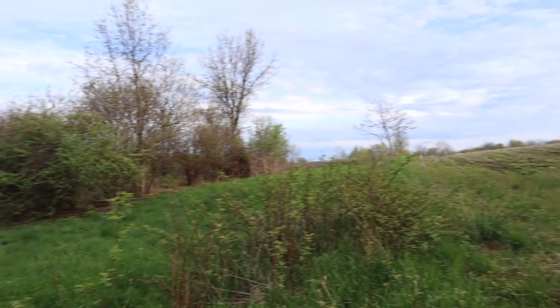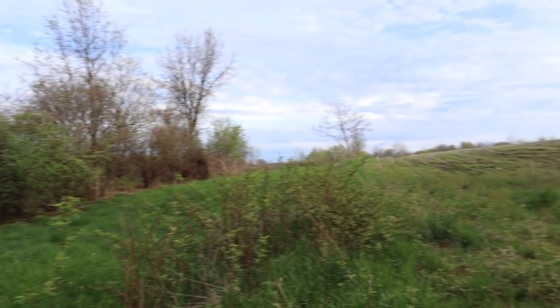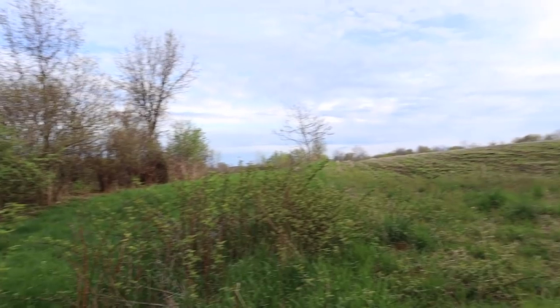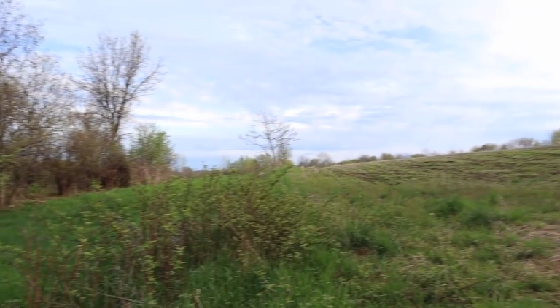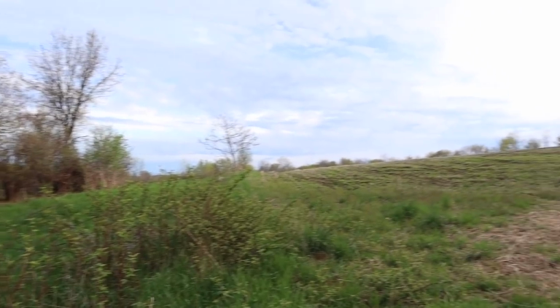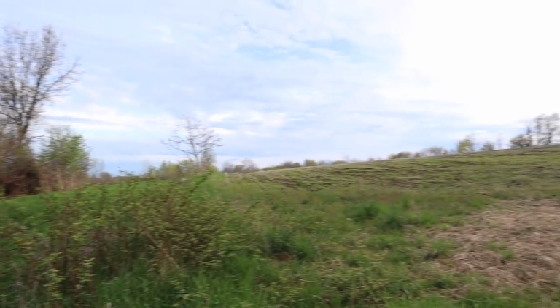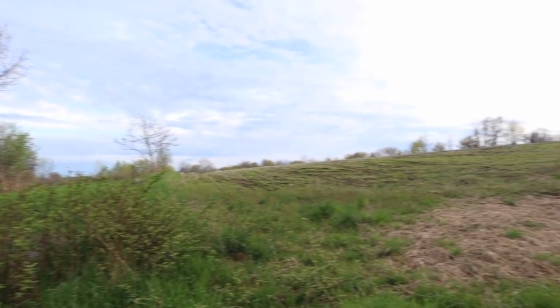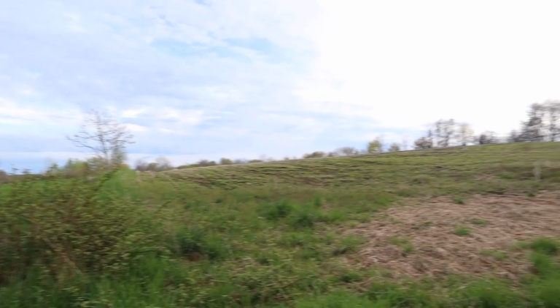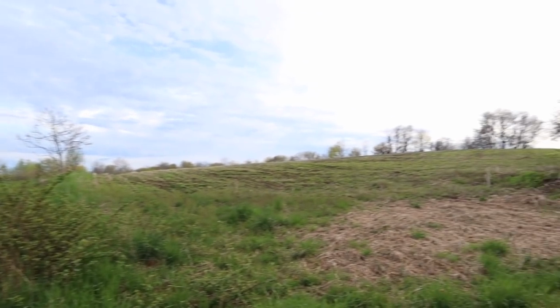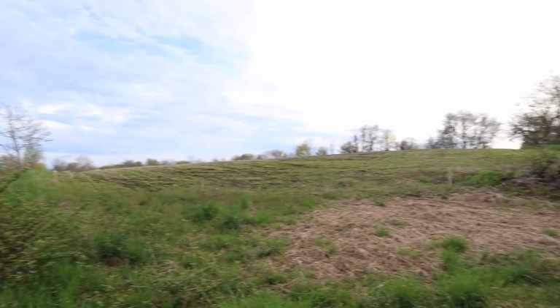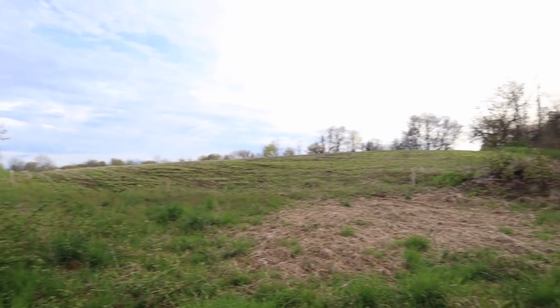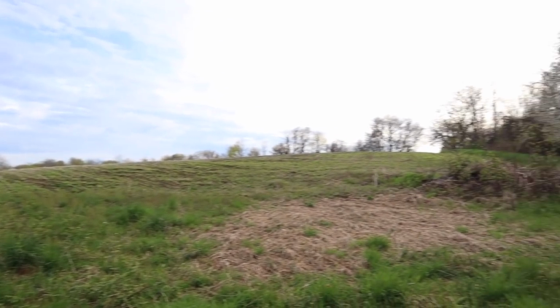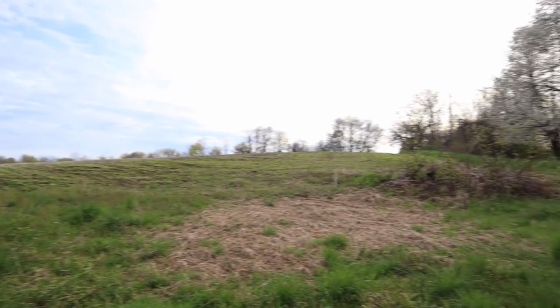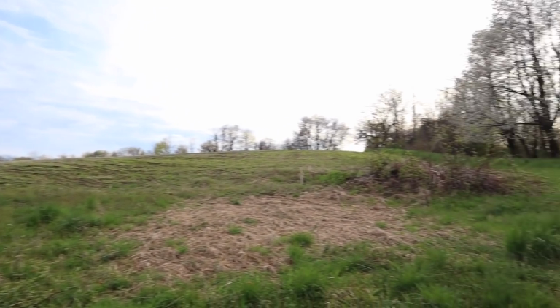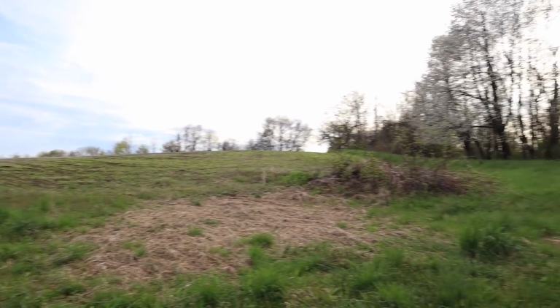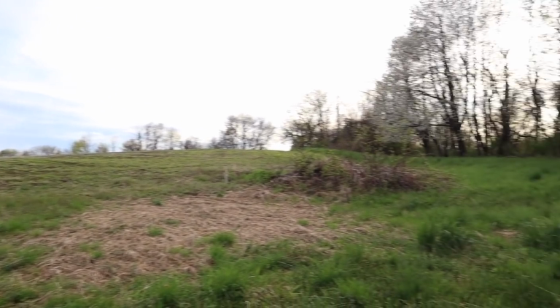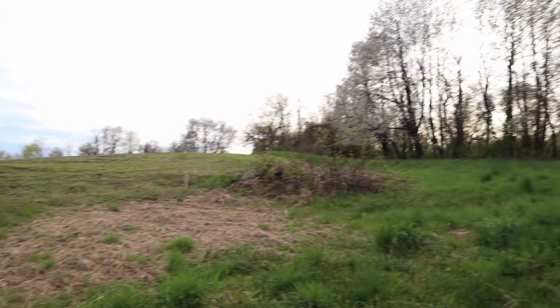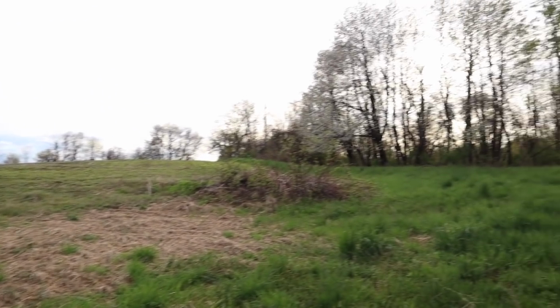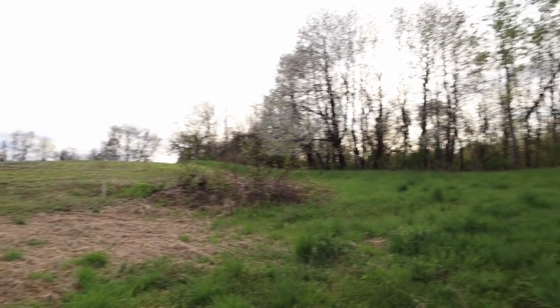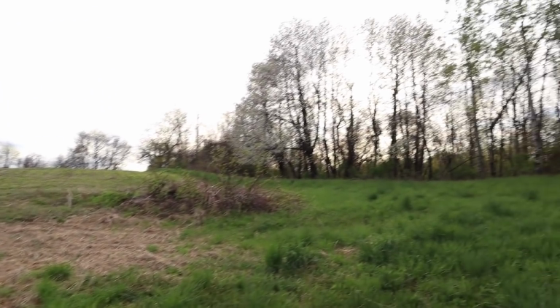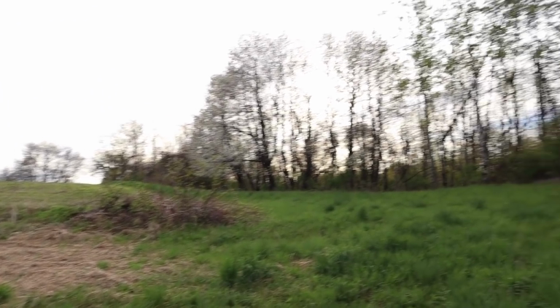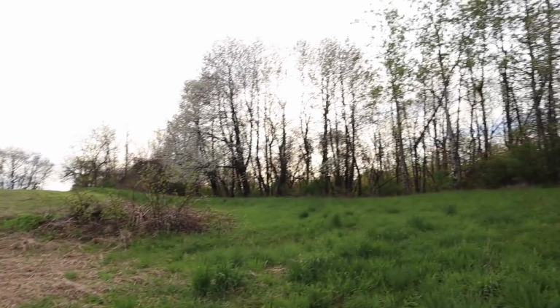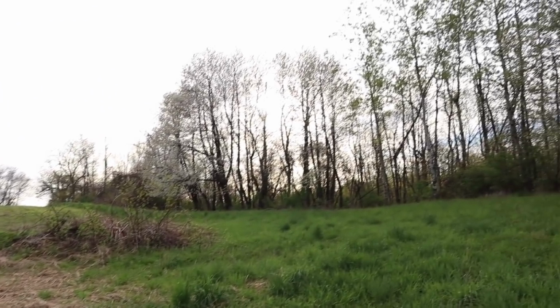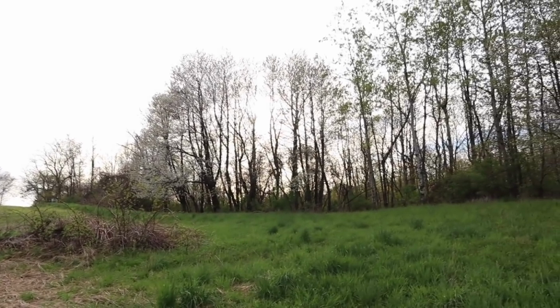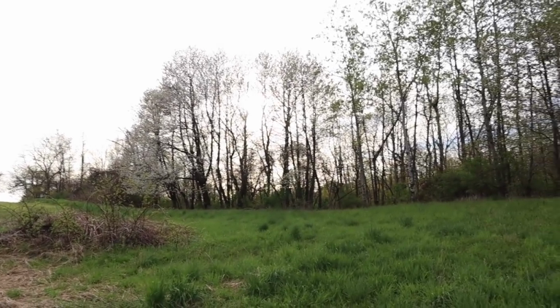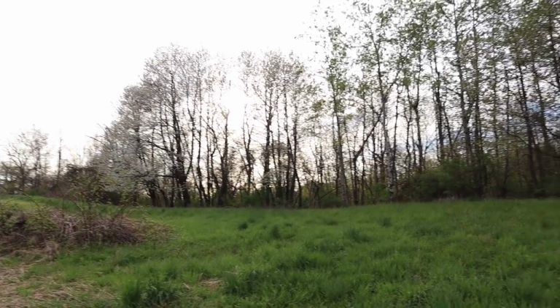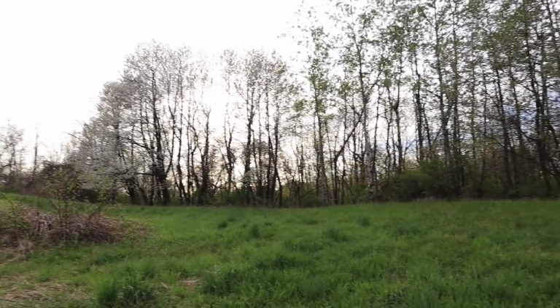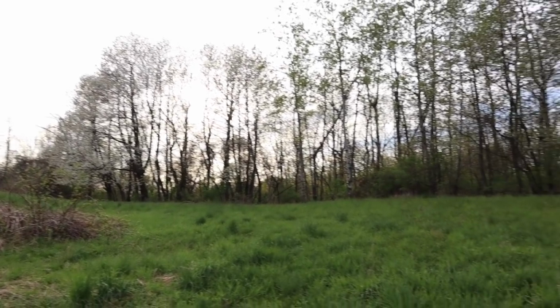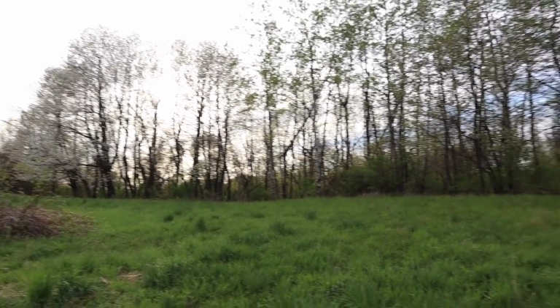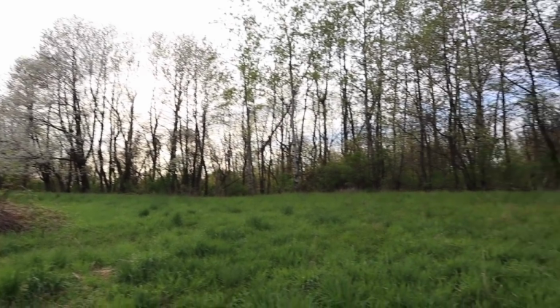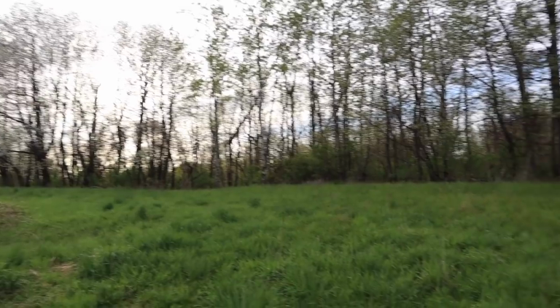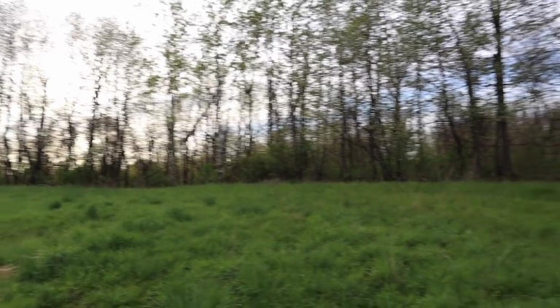And then there's a little farm up here, with these beautiful trees in bloom.